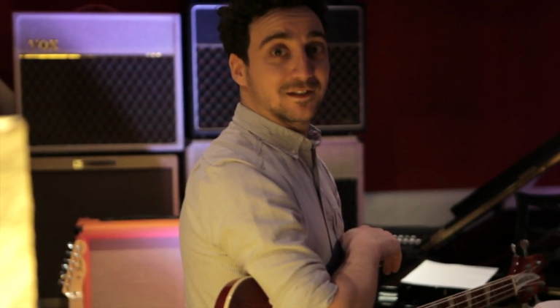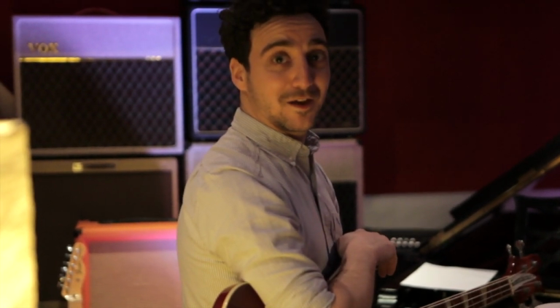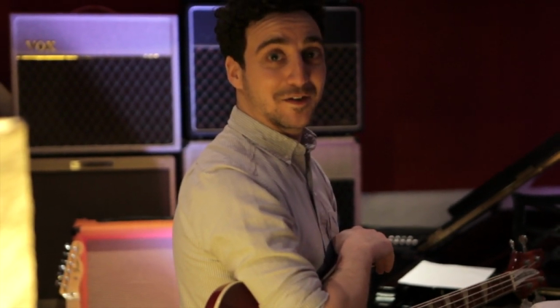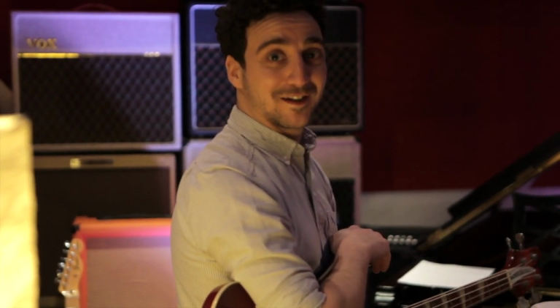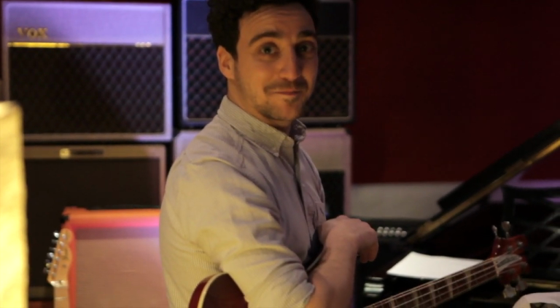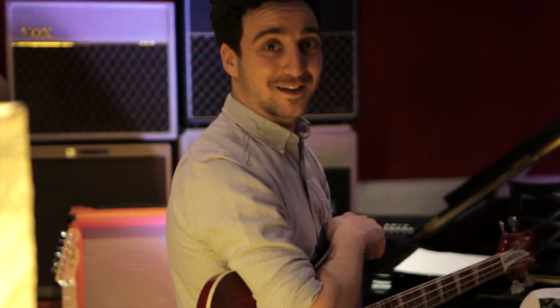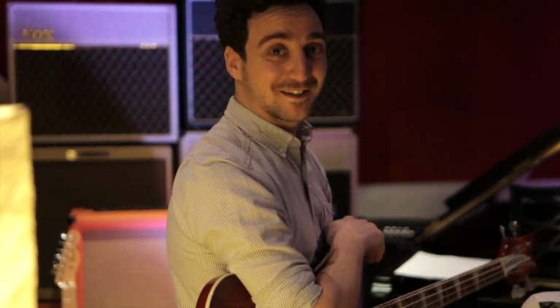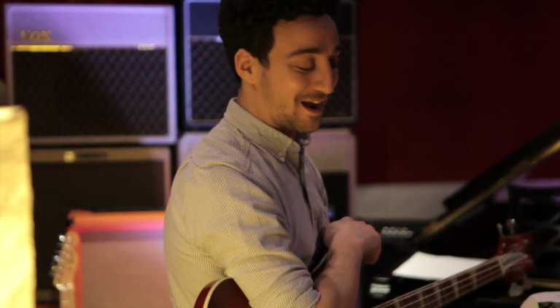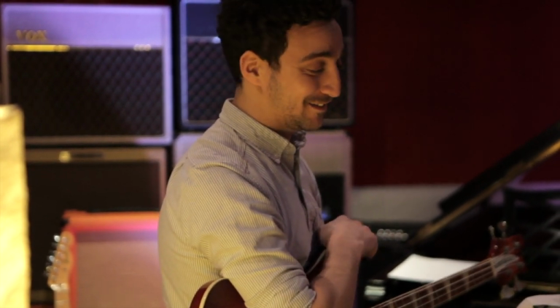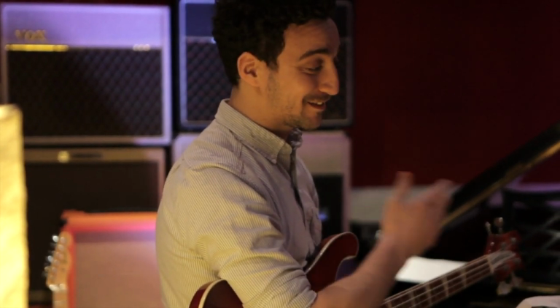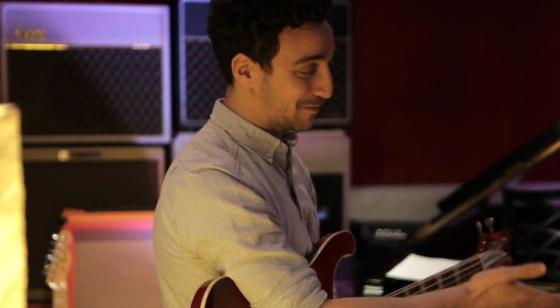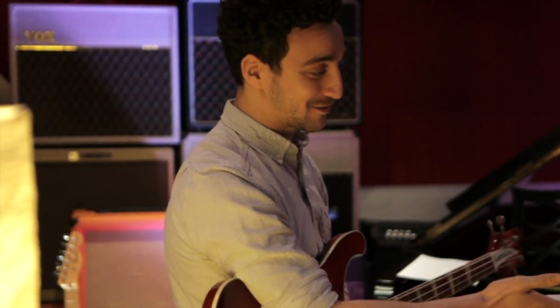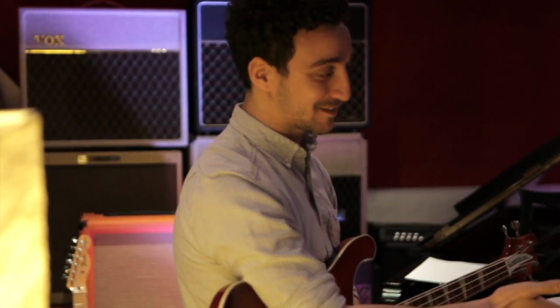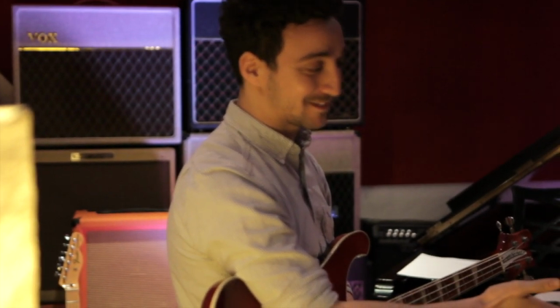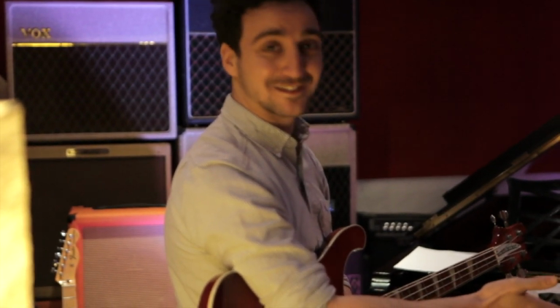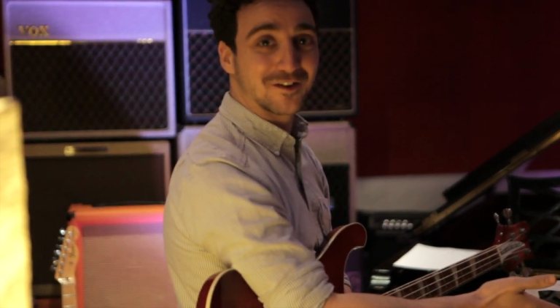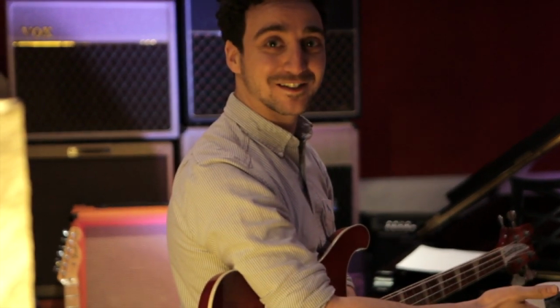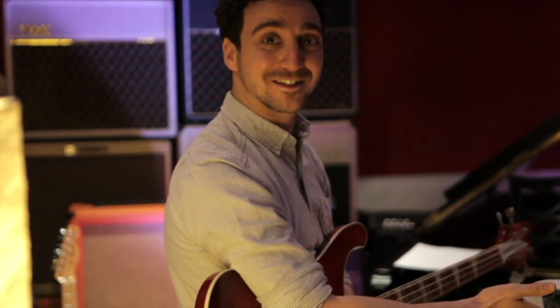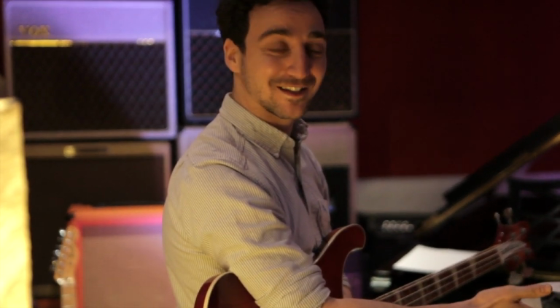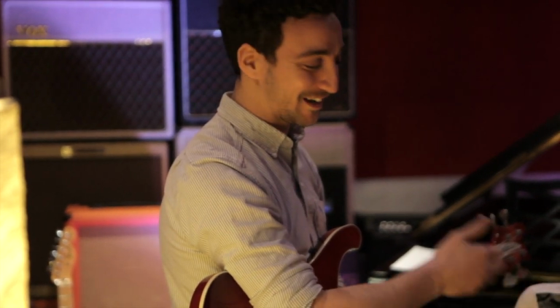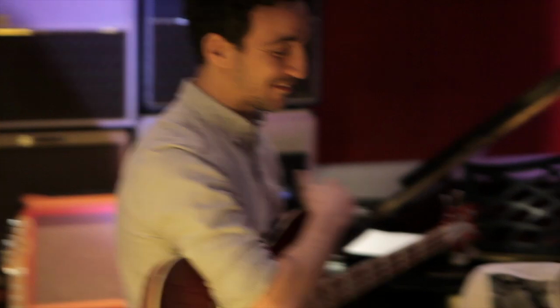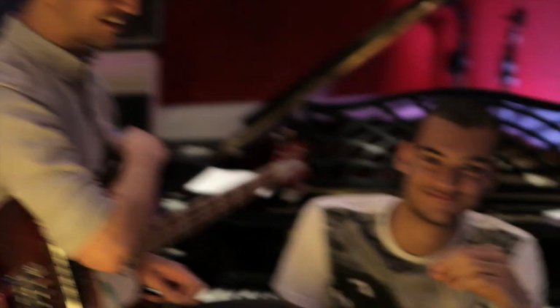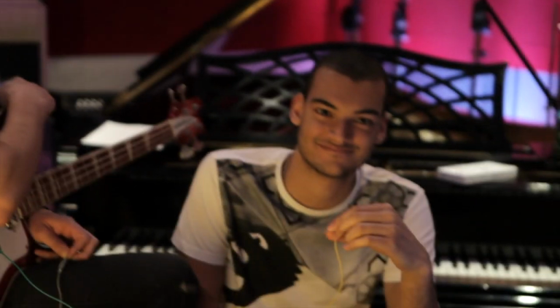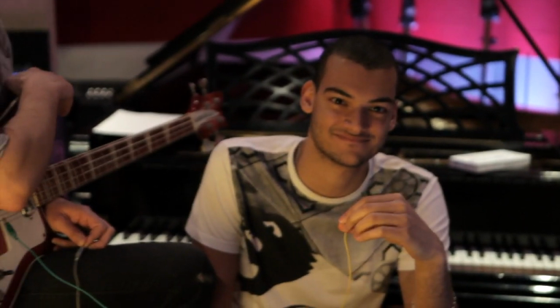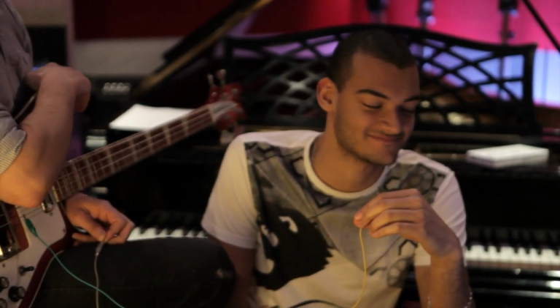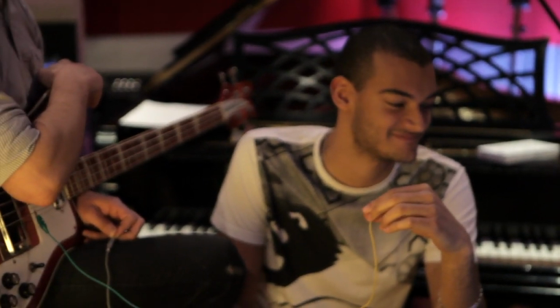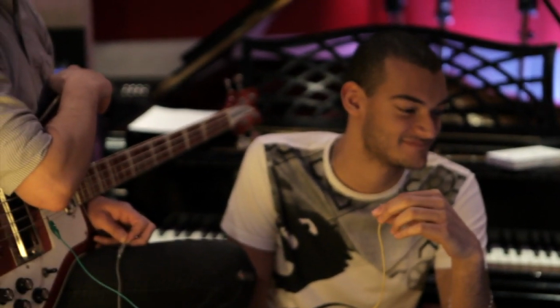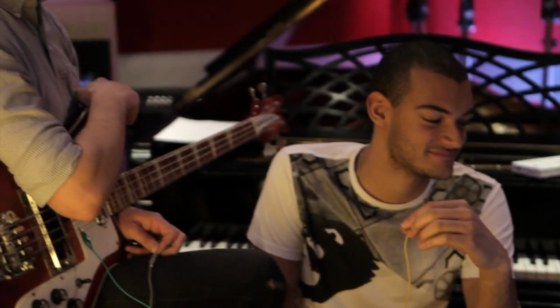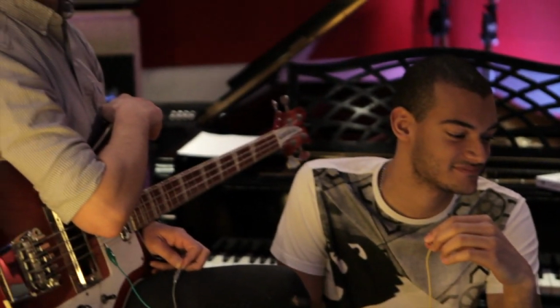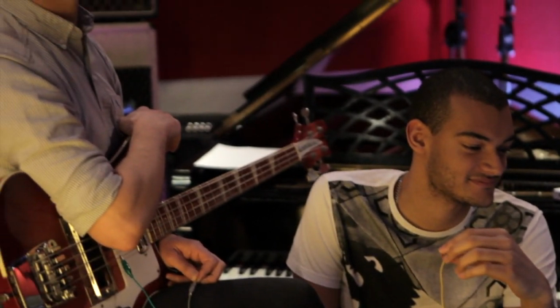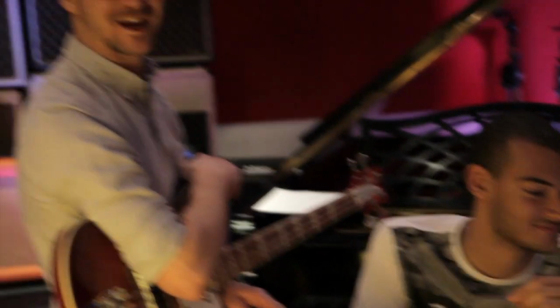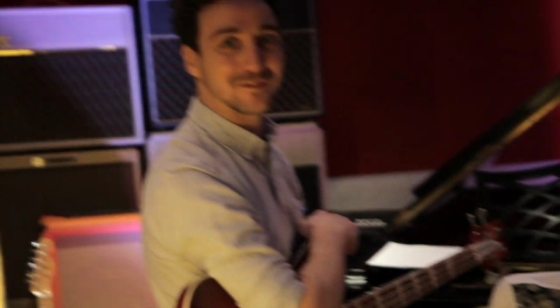Hello, I'm Nick and this is my trusty assistant Austin, and we are going to be doing the 405 Tech Review.